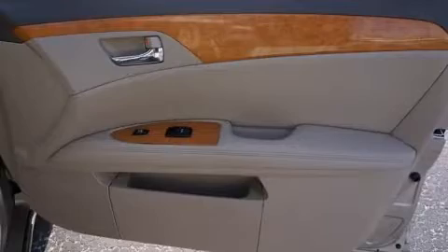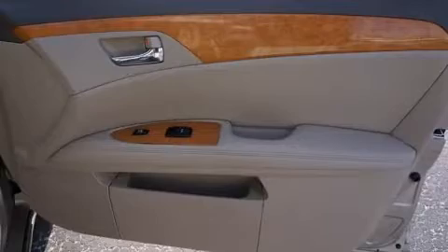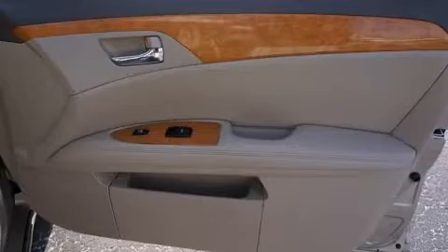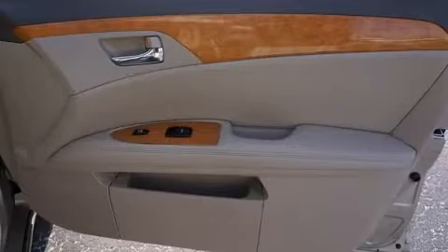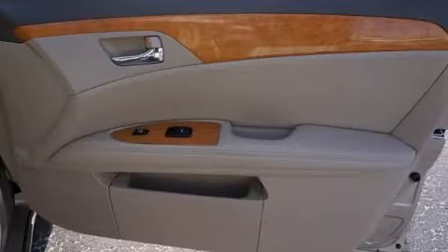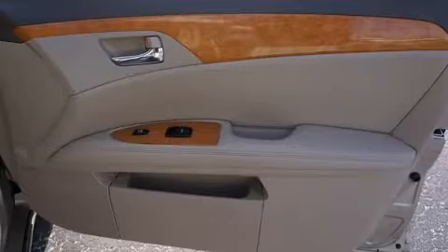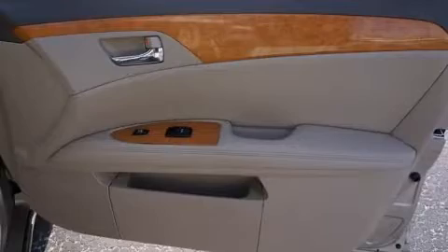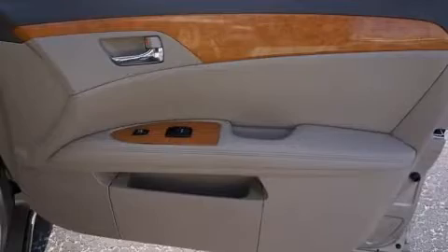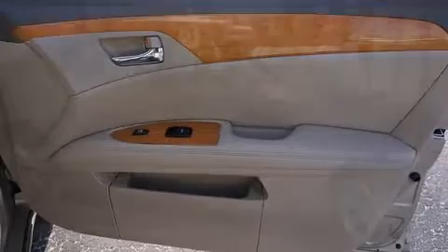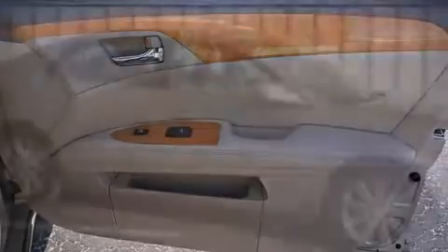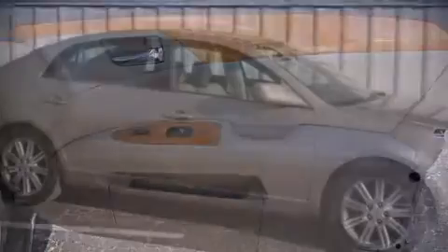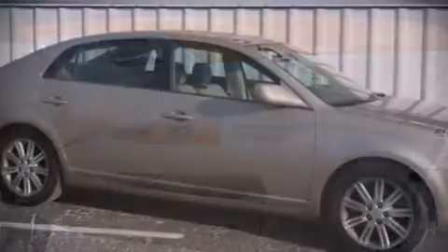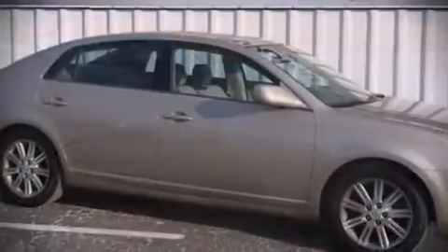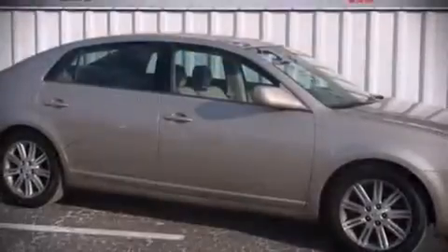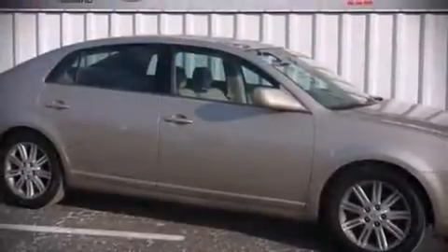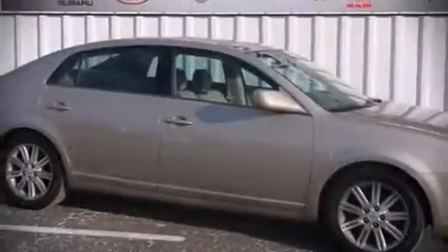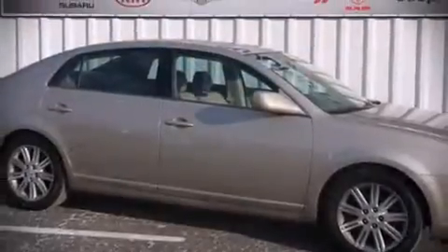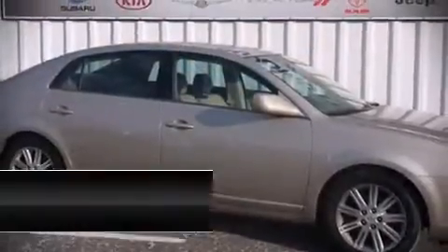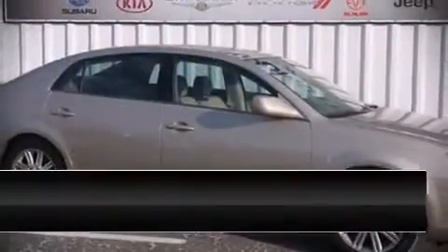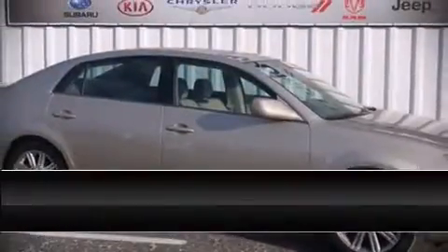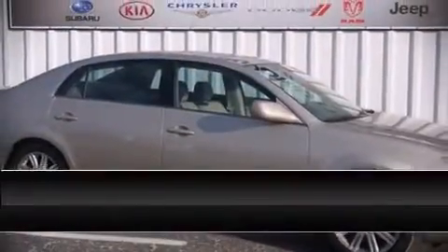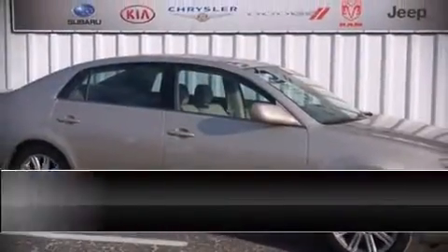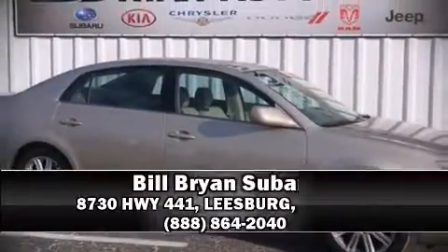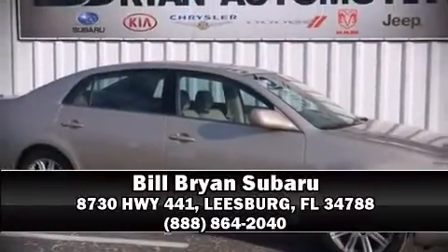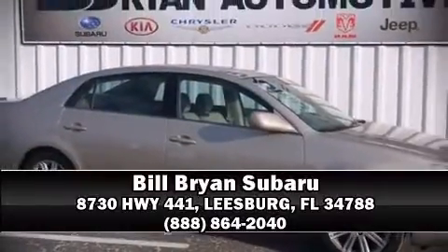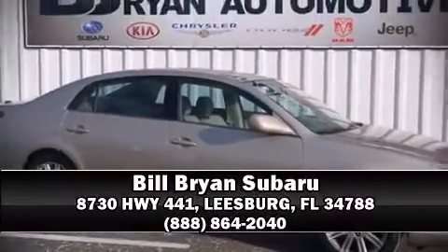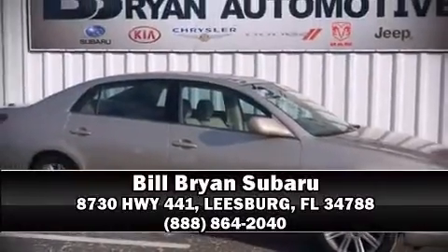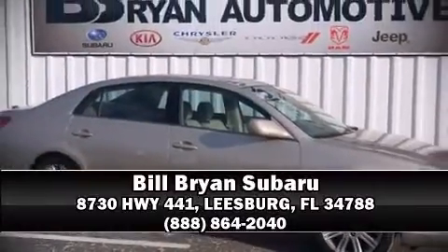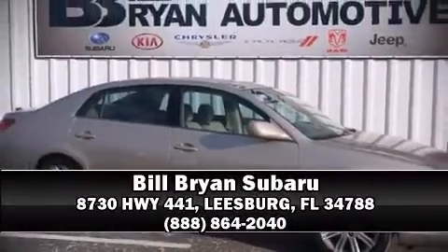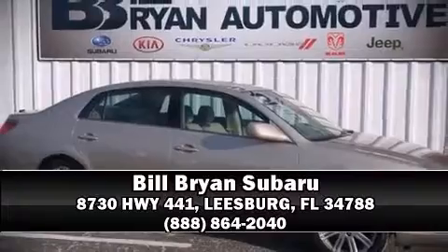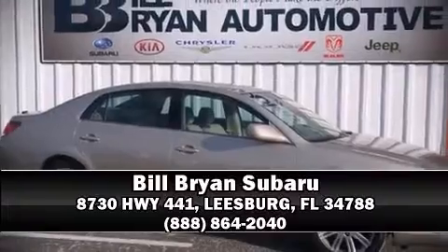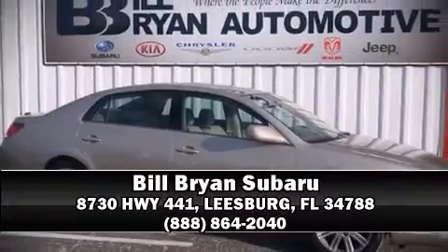We'd love to show you this vehicle in person. Call to schedule a test drive today. Thank you.